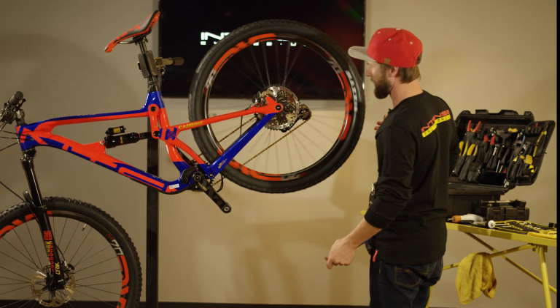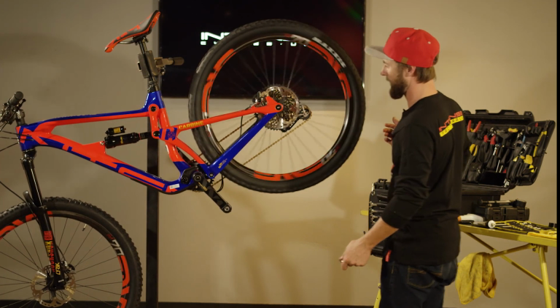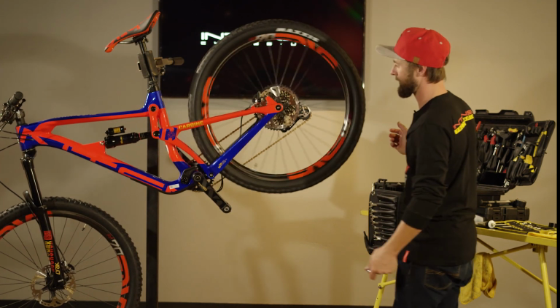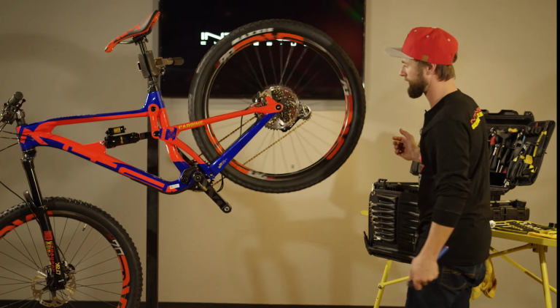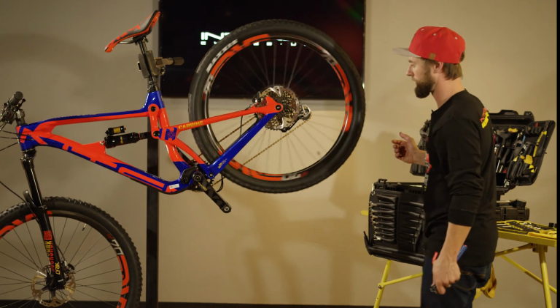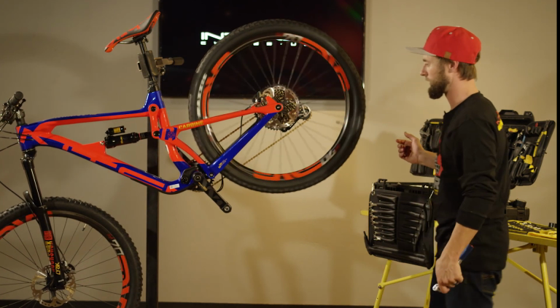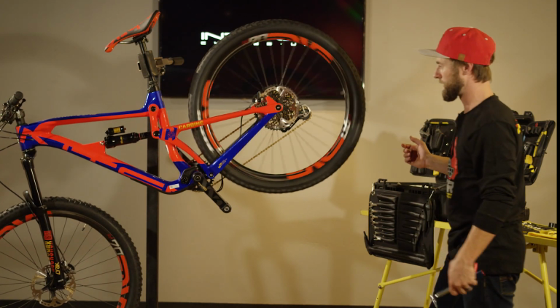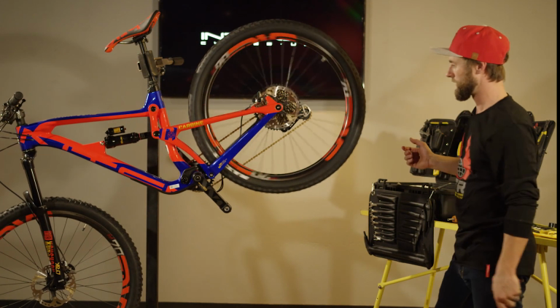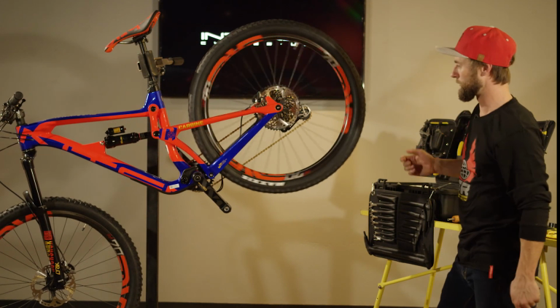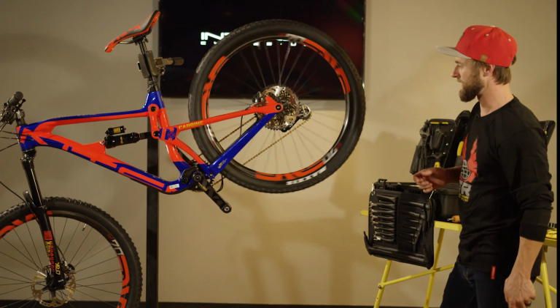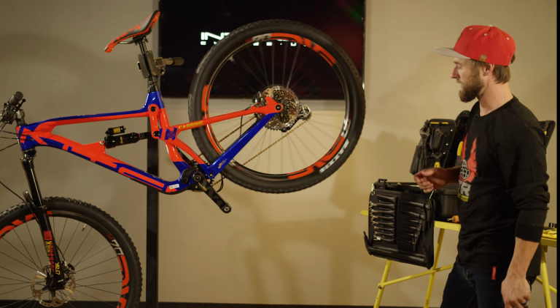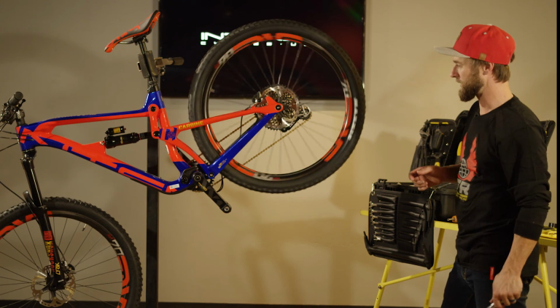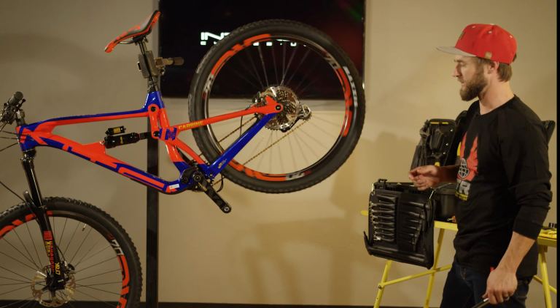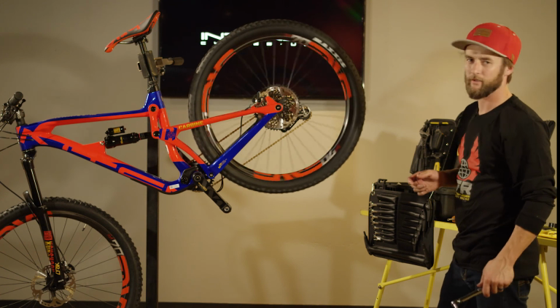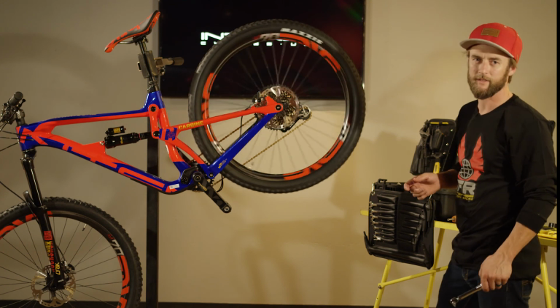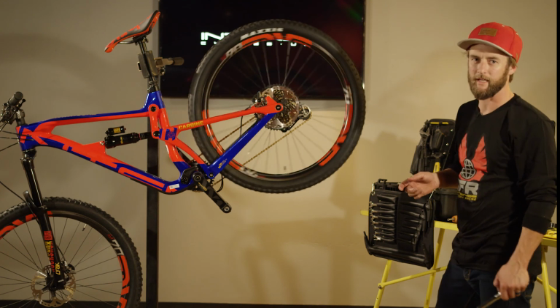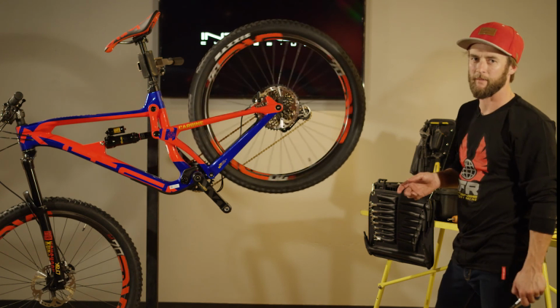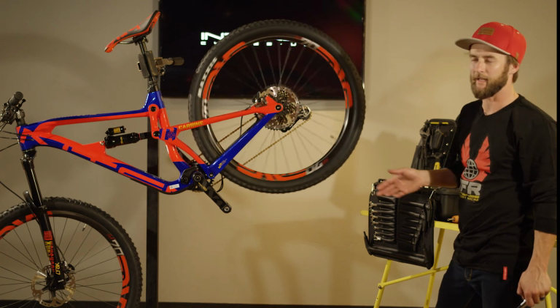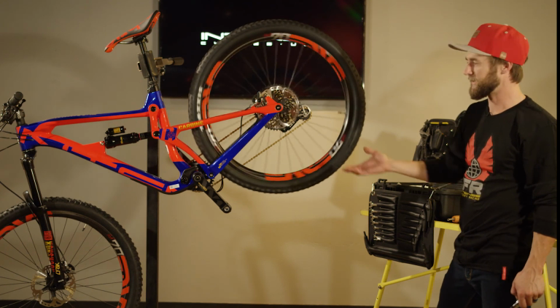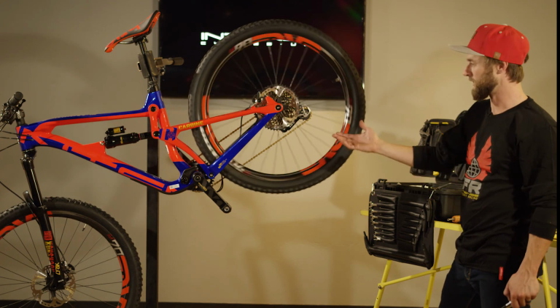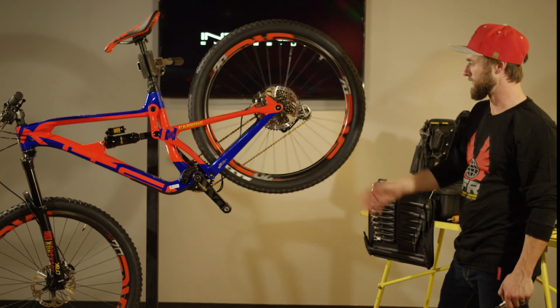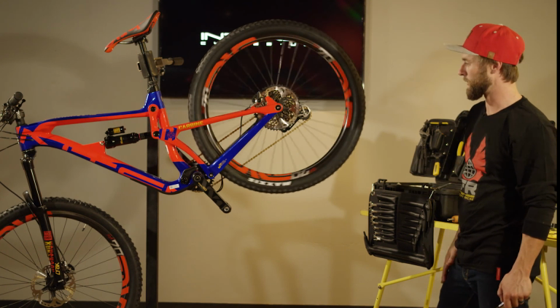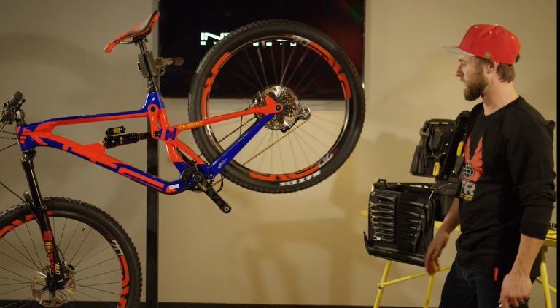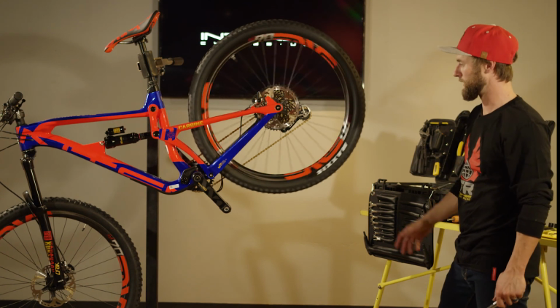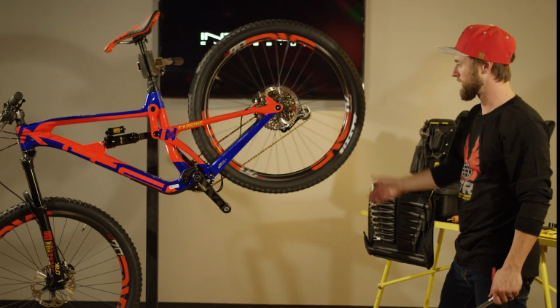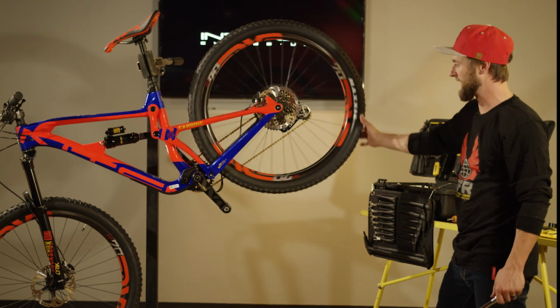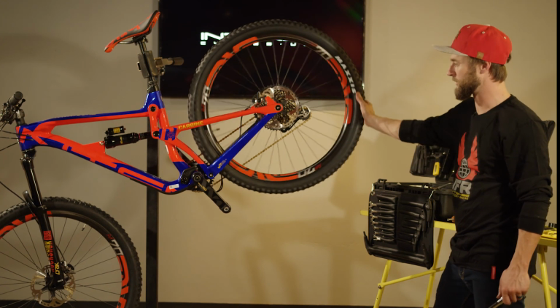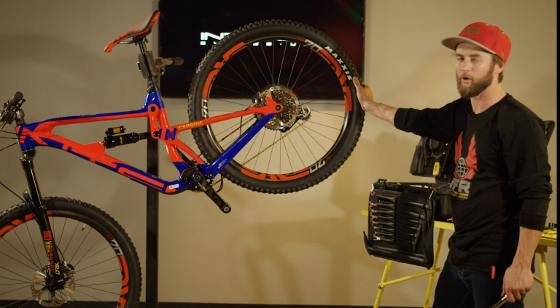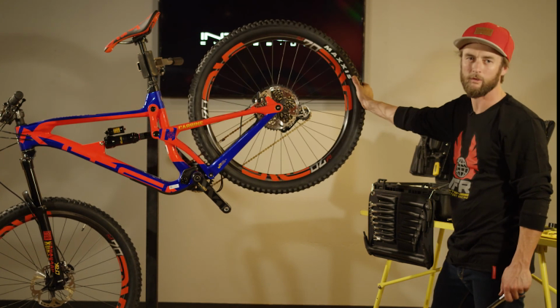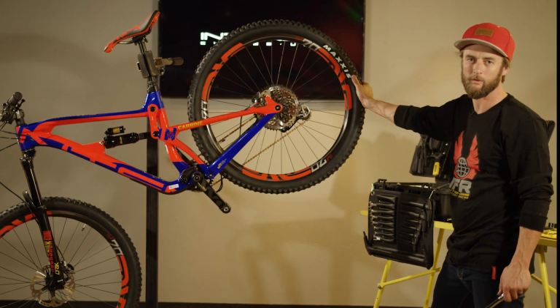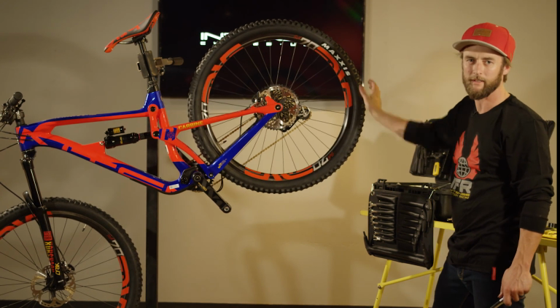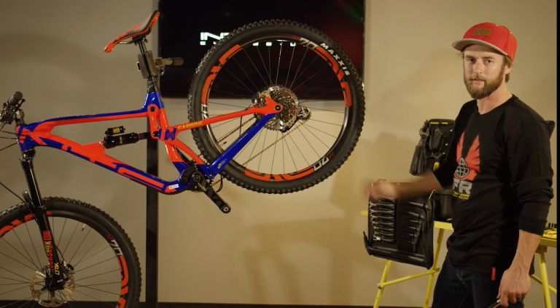And there you have it — re-installation, service, and maintenance of your Enduro Lower Link.